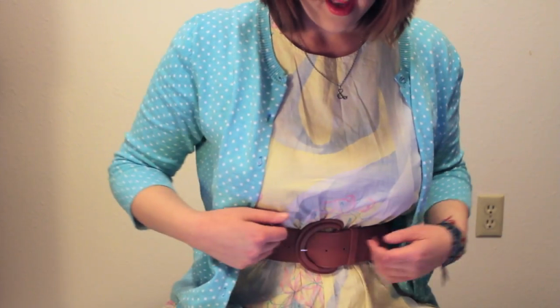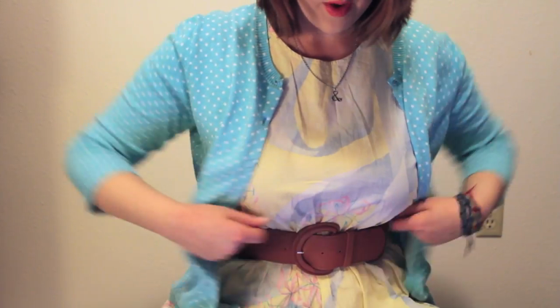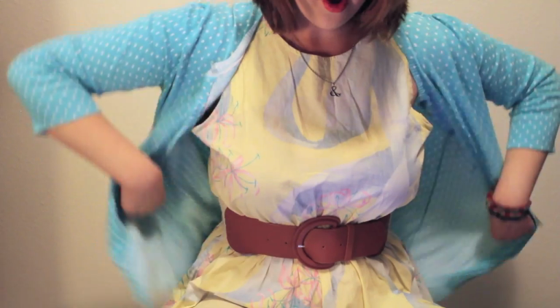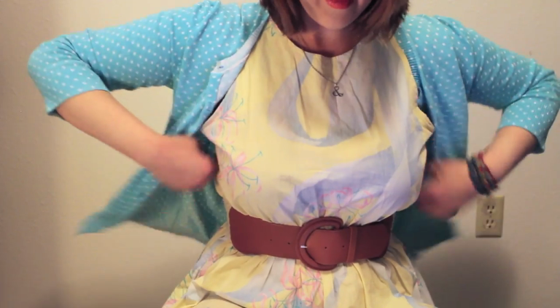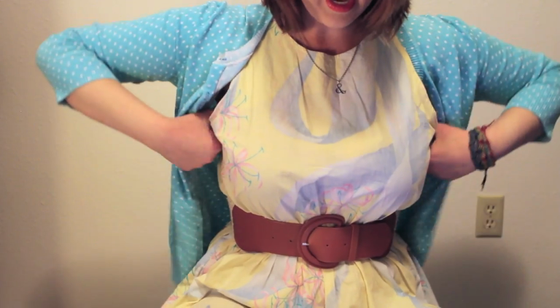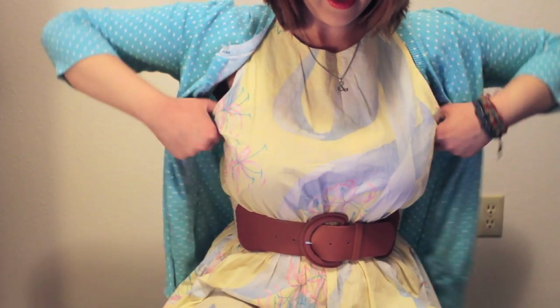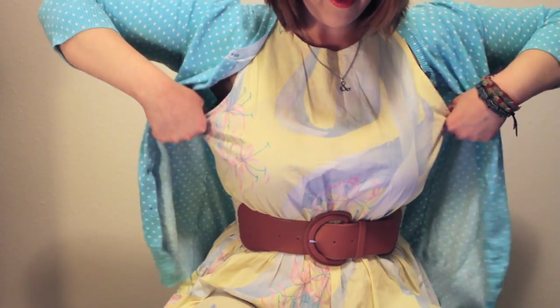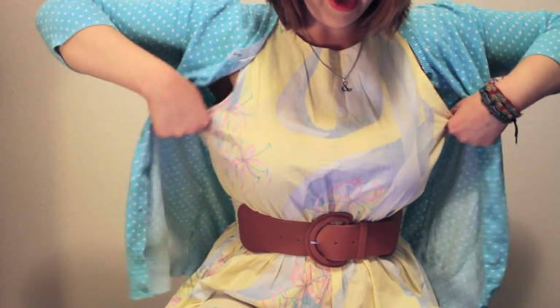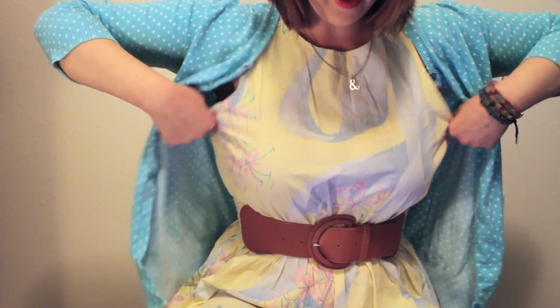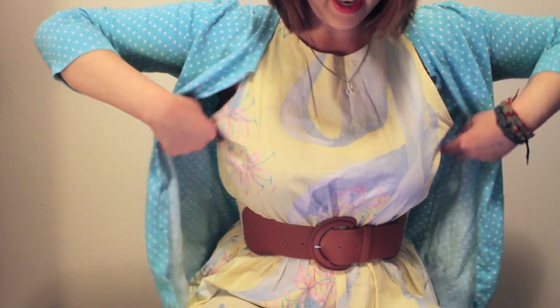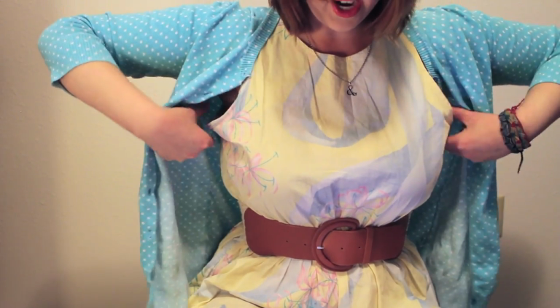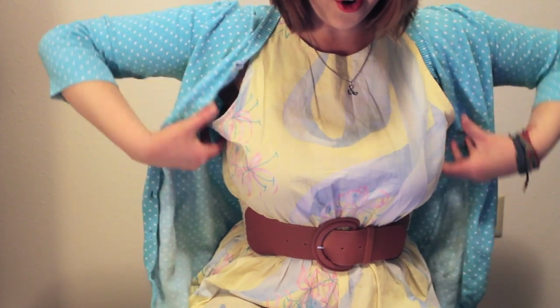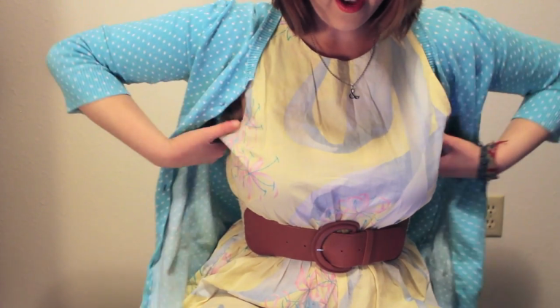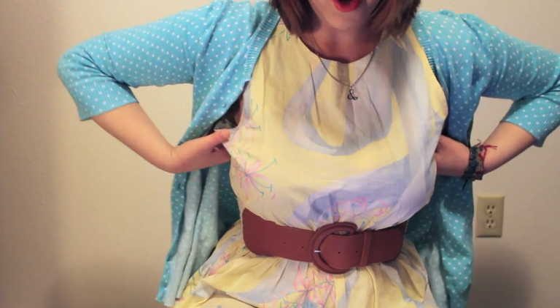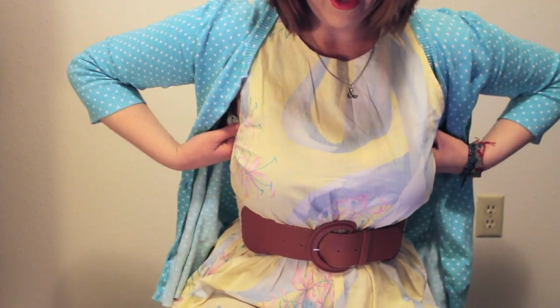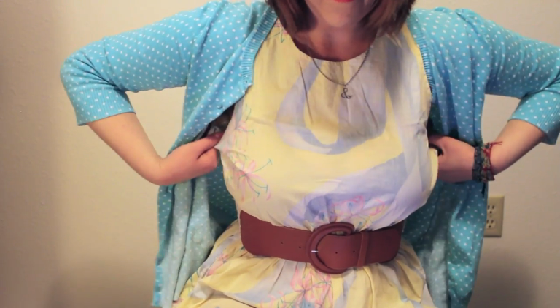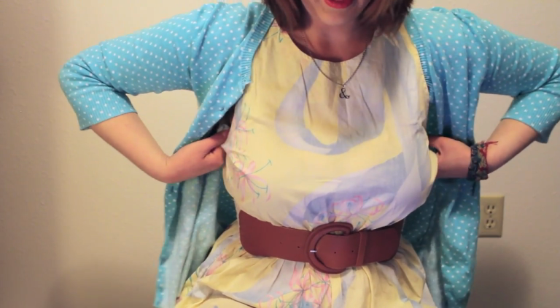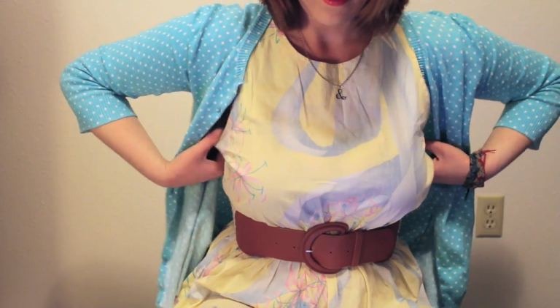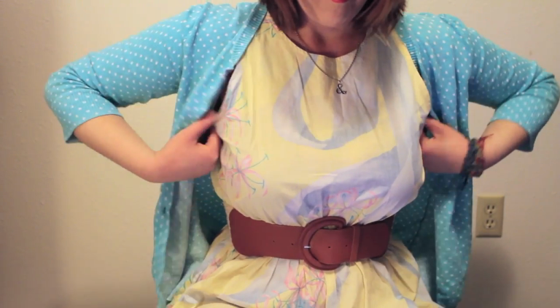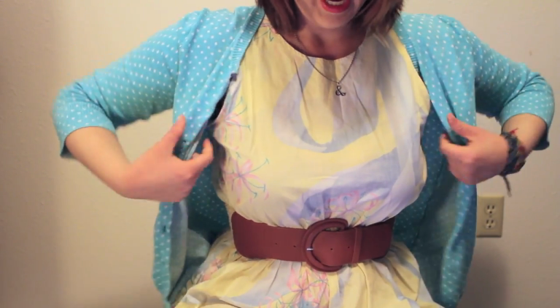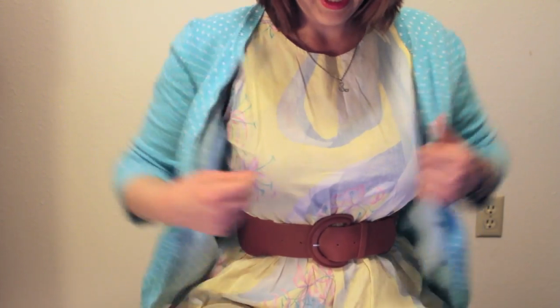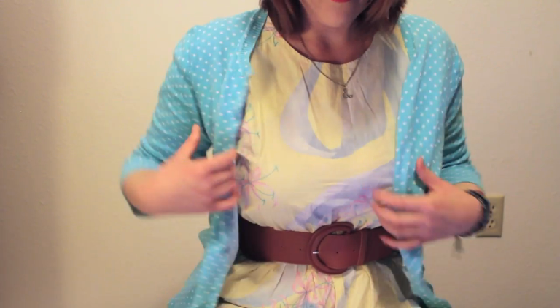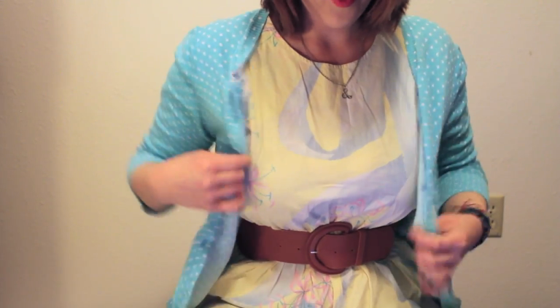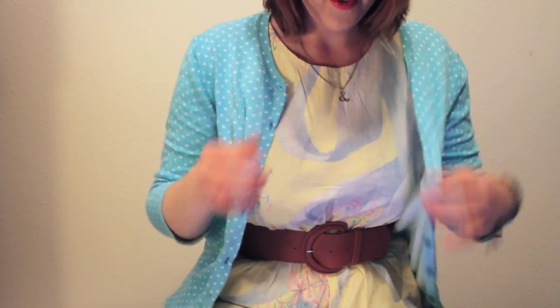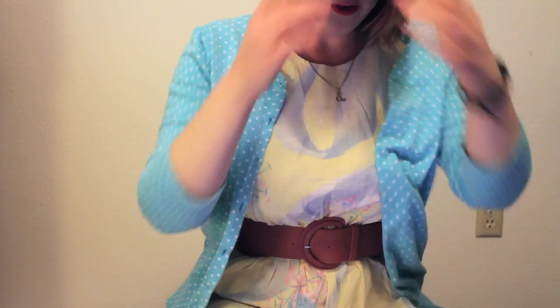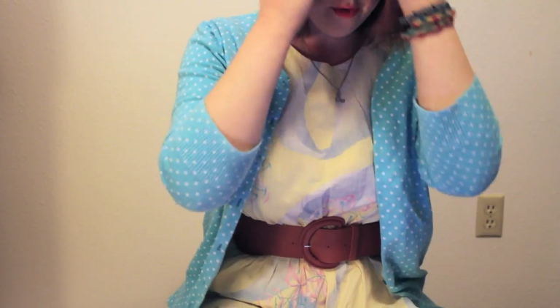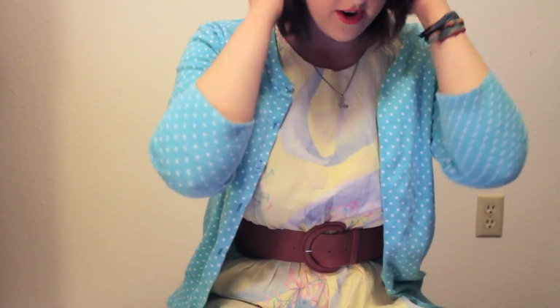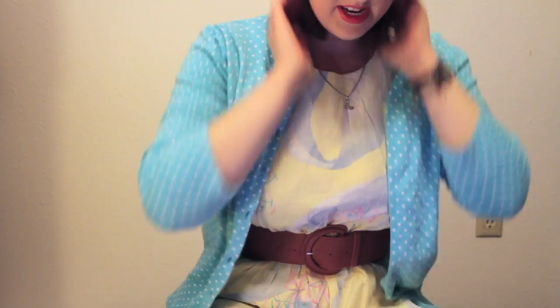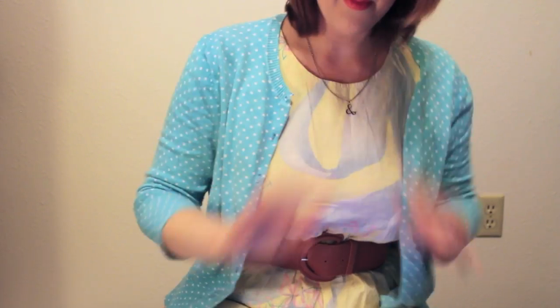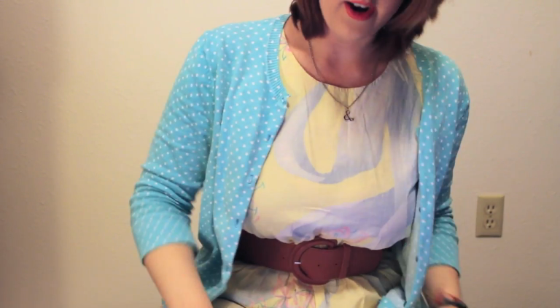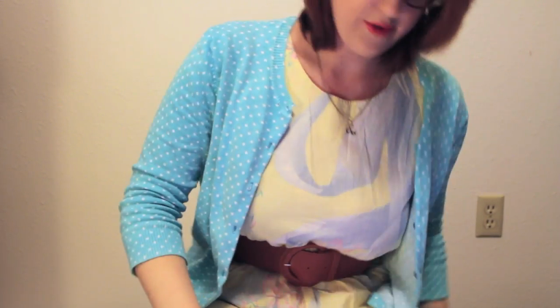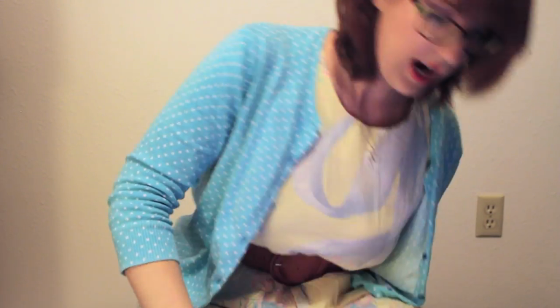The one problem is that it's kind of big in this area, so I either have to get it taken in, just wear sweaters over it all the time, or not give a crap.